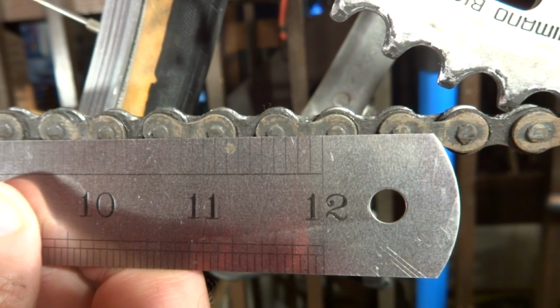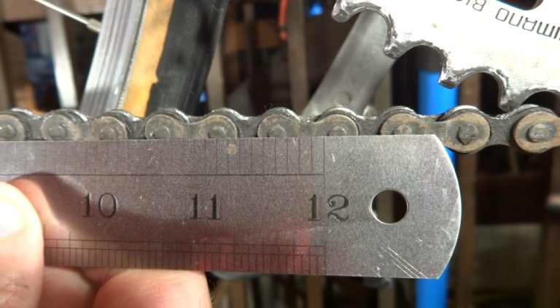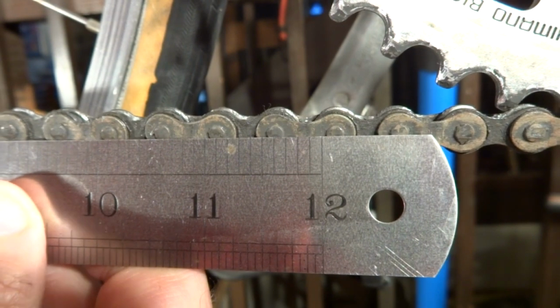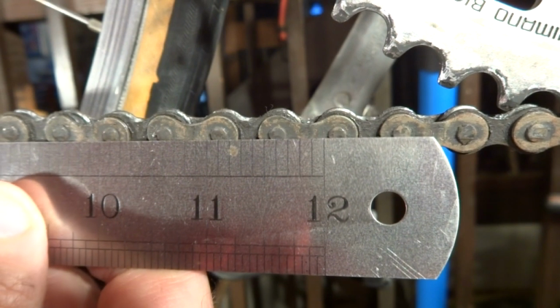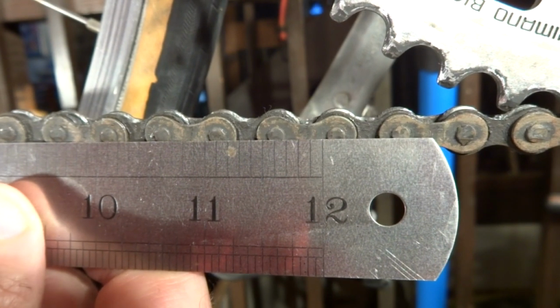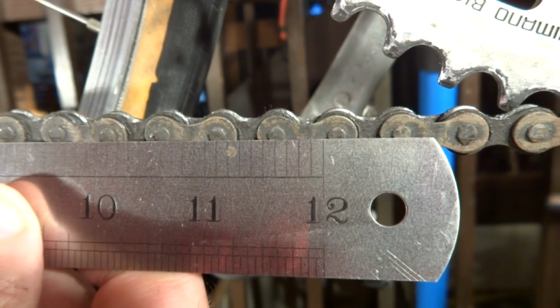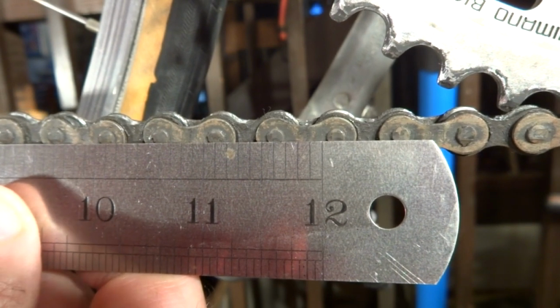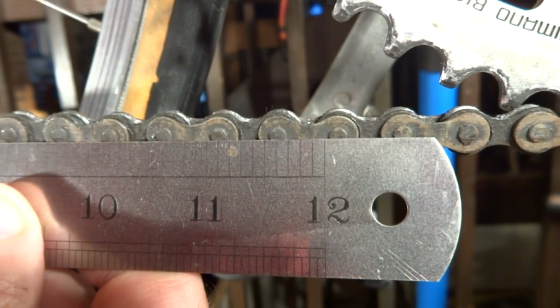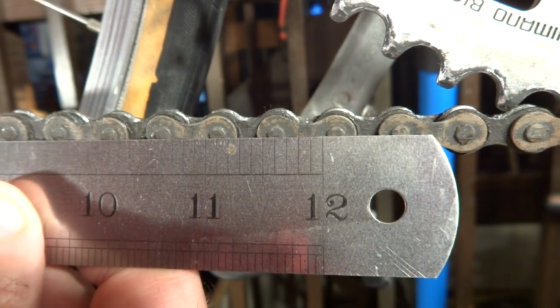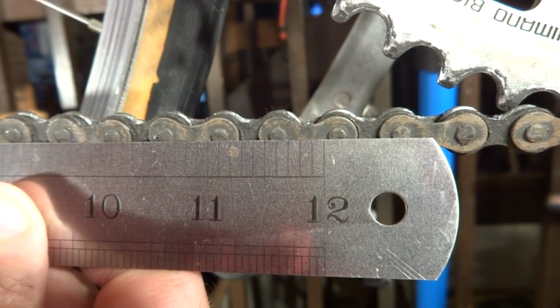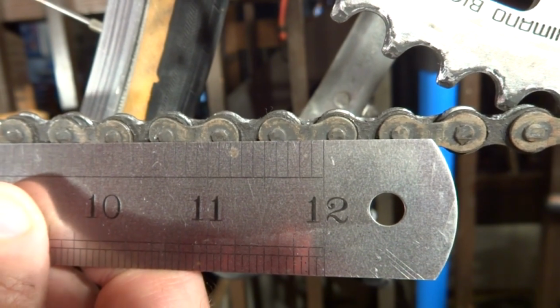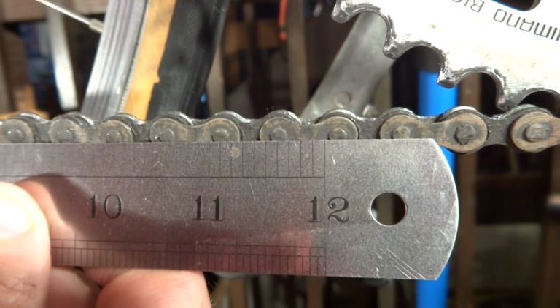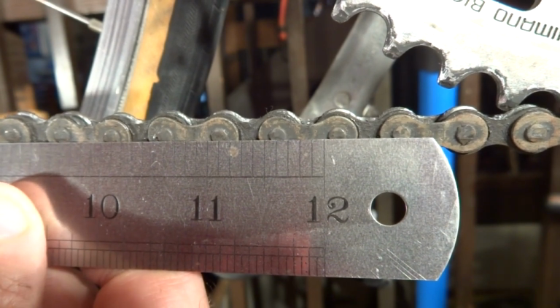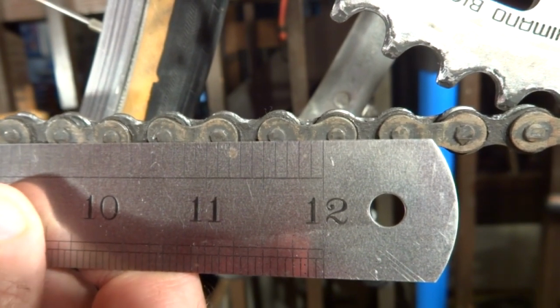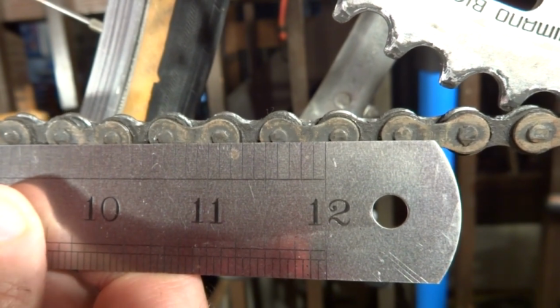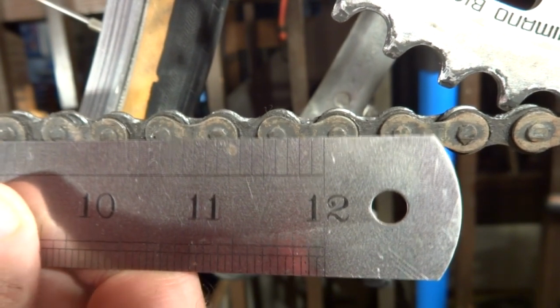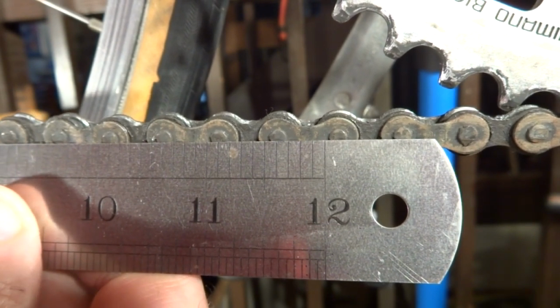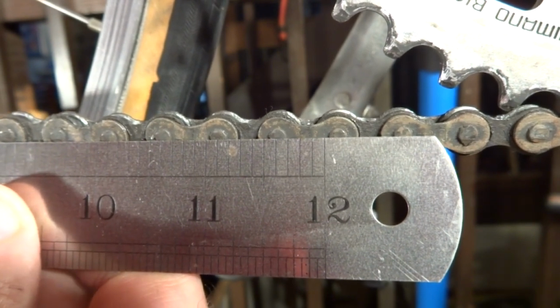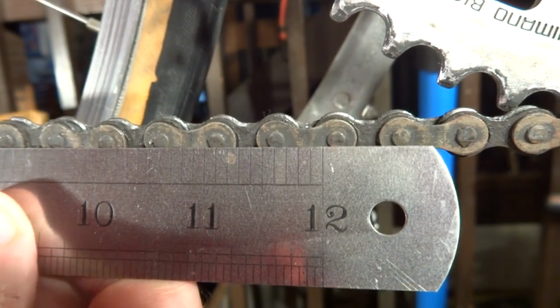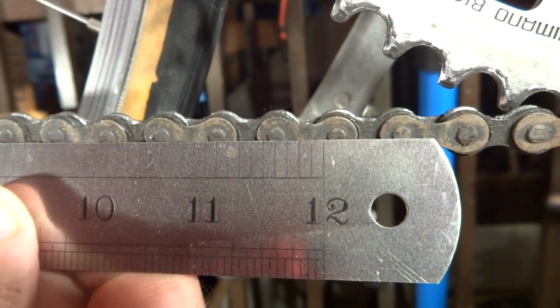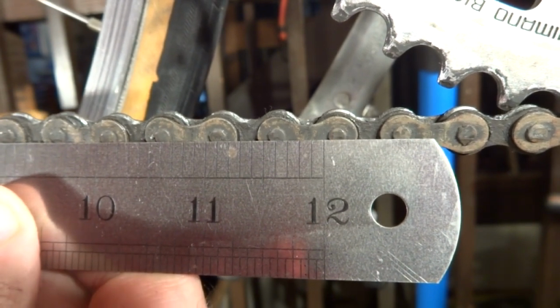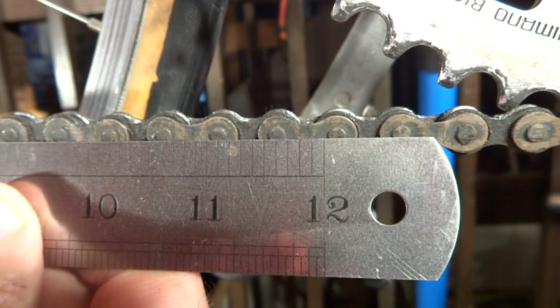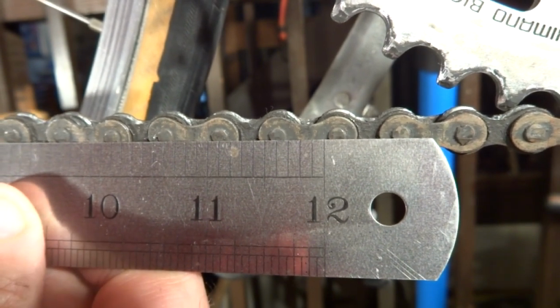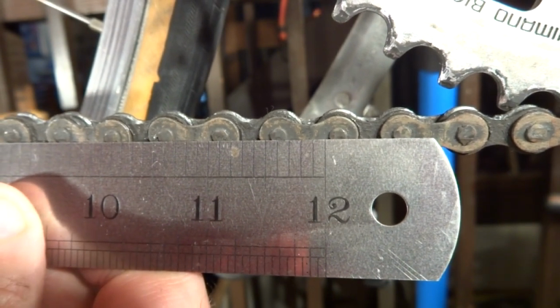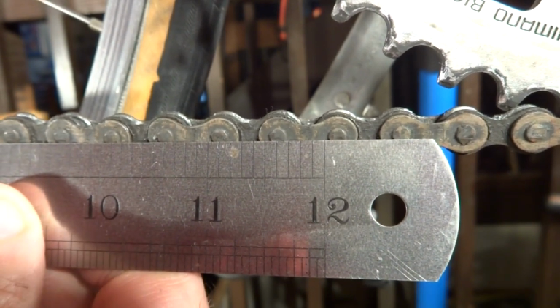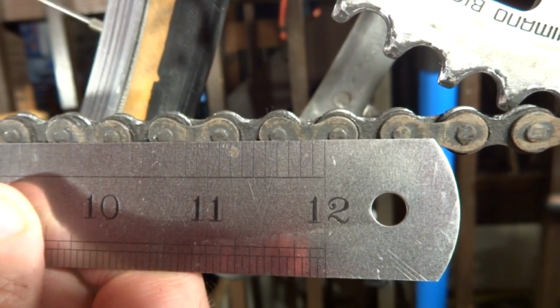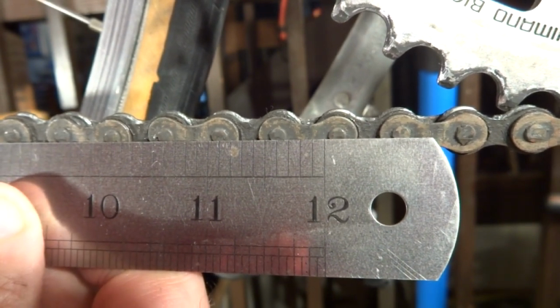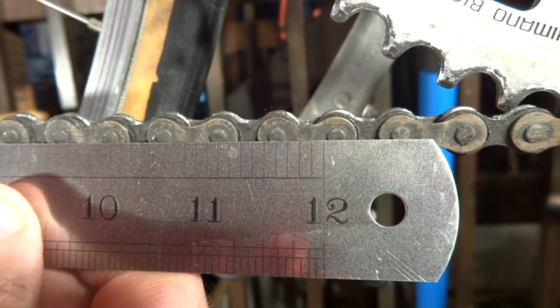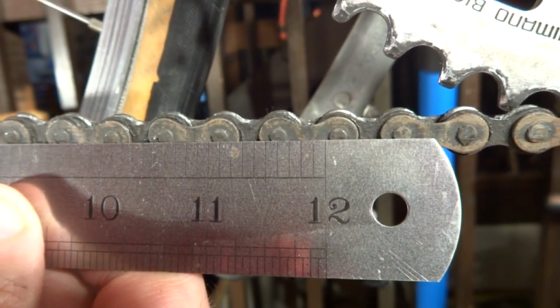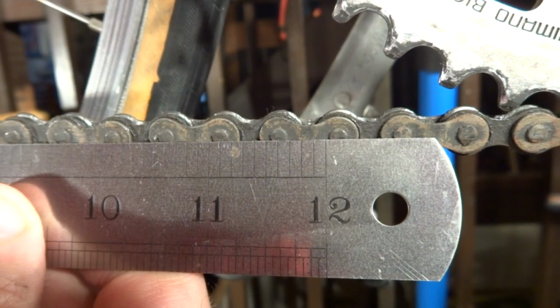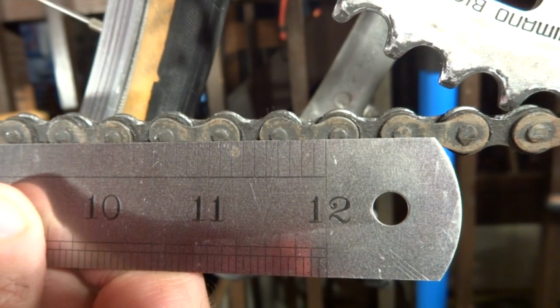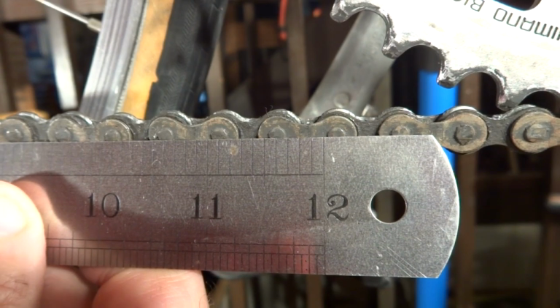Anyway, that's how you measure chain wear with a ruler. I hope this helps. Thanks.